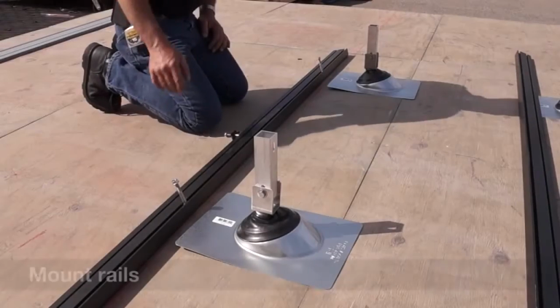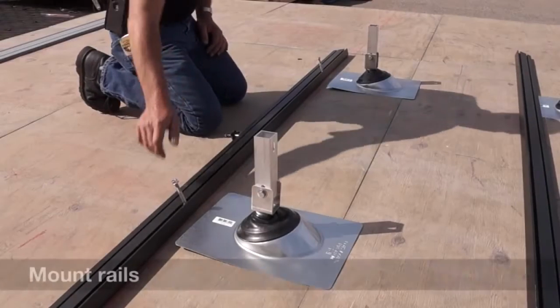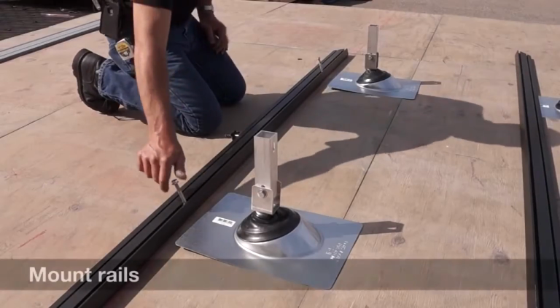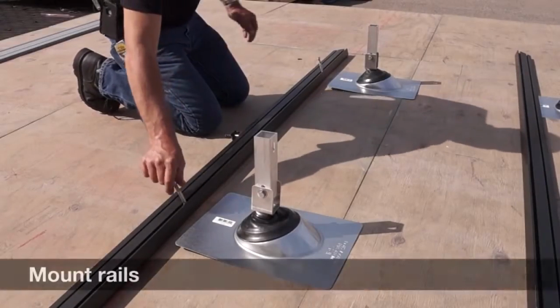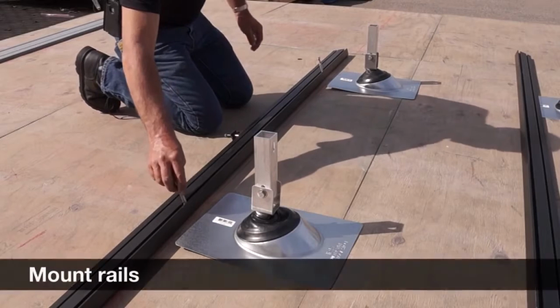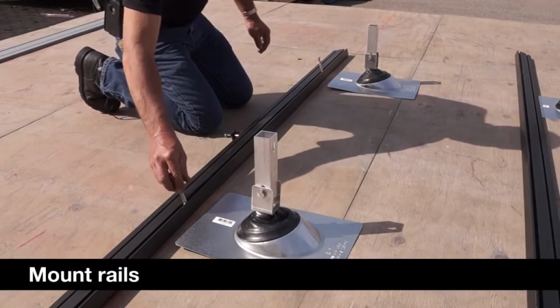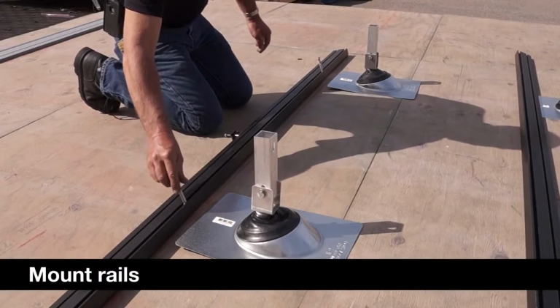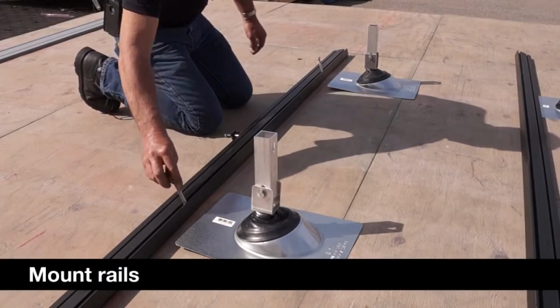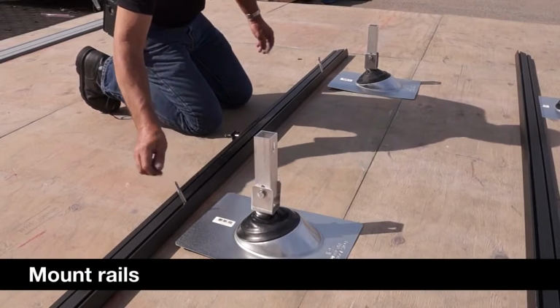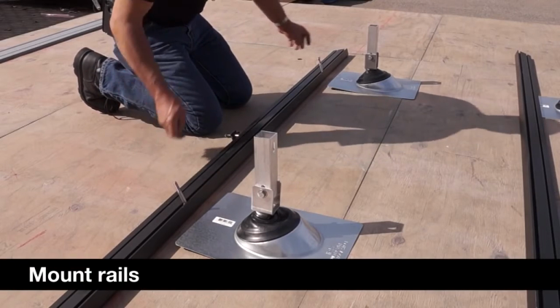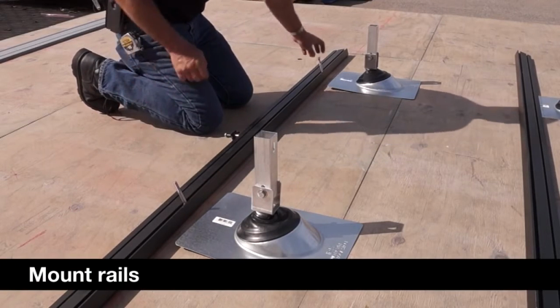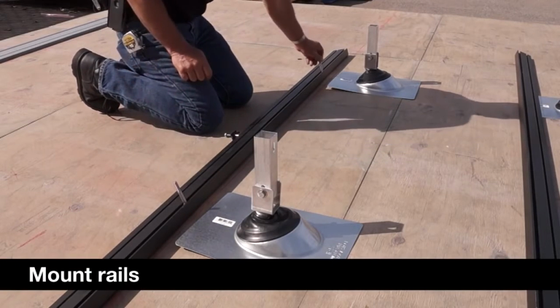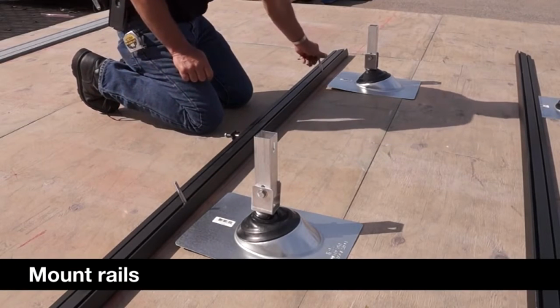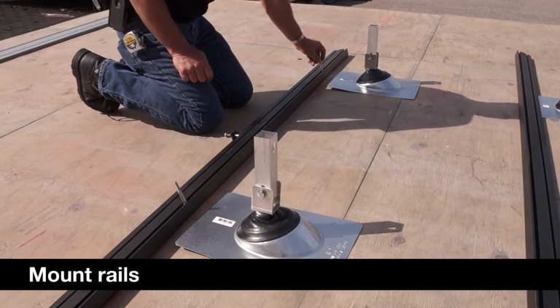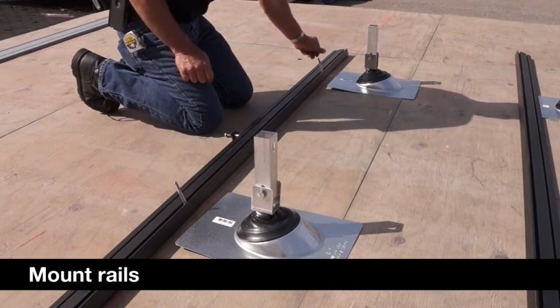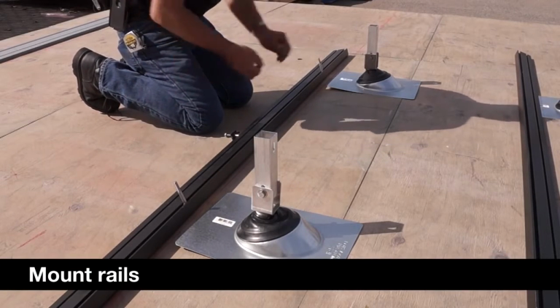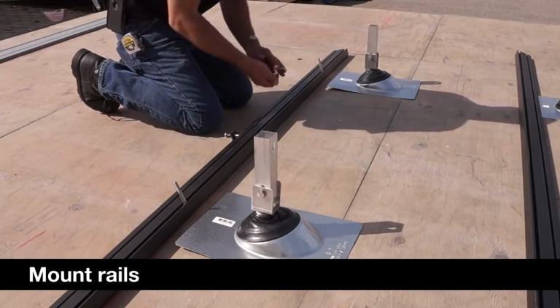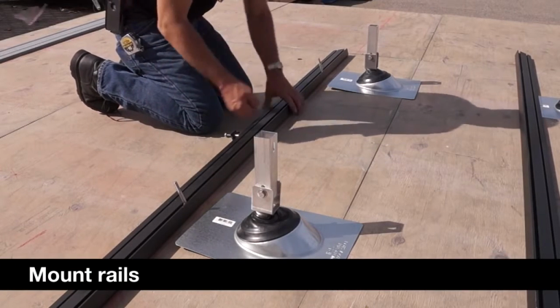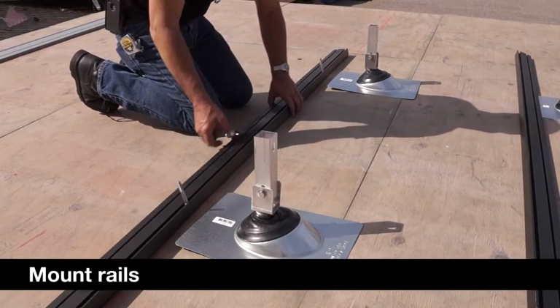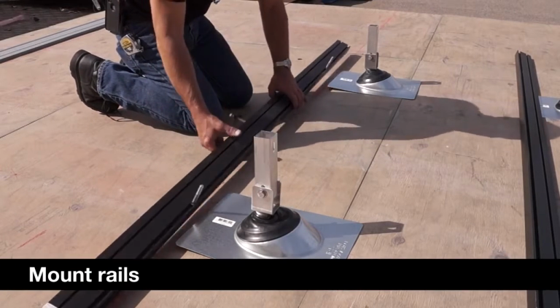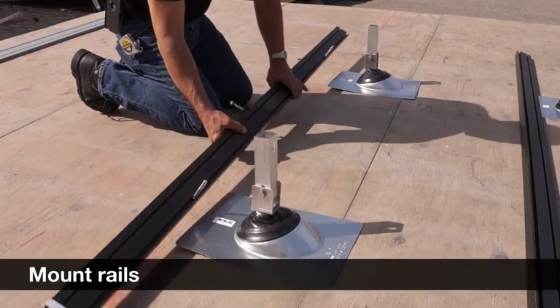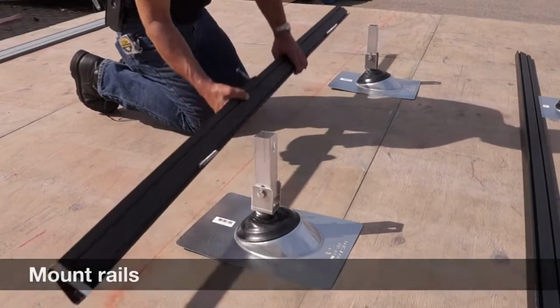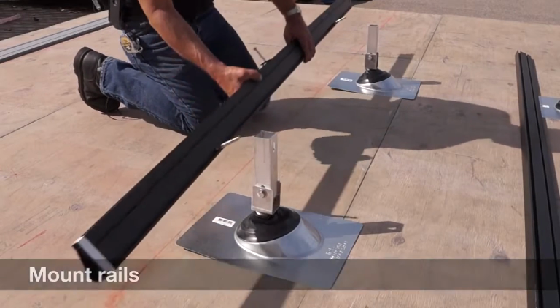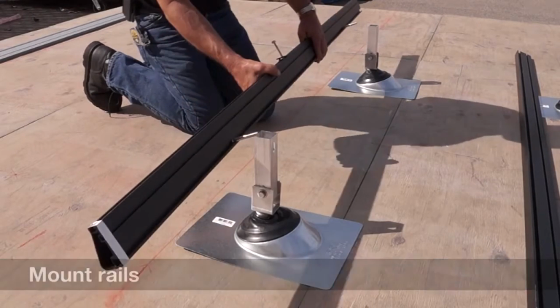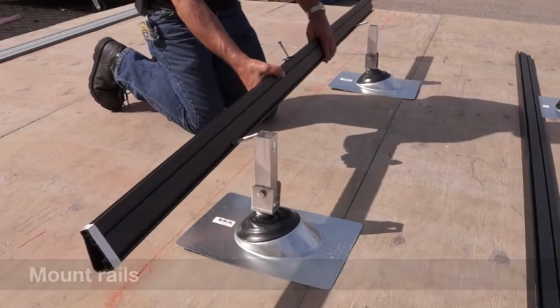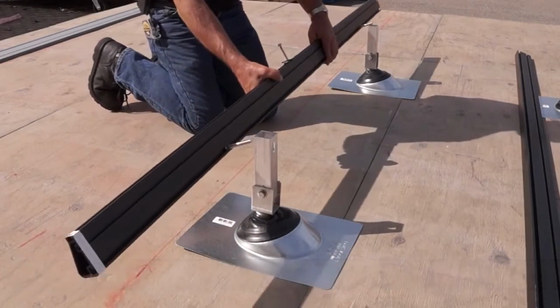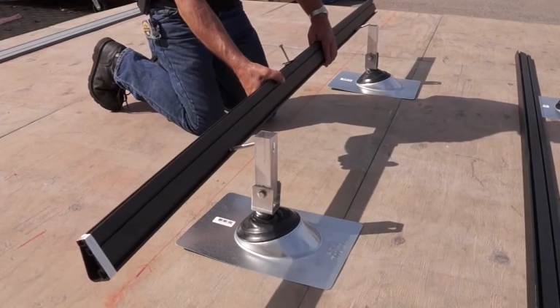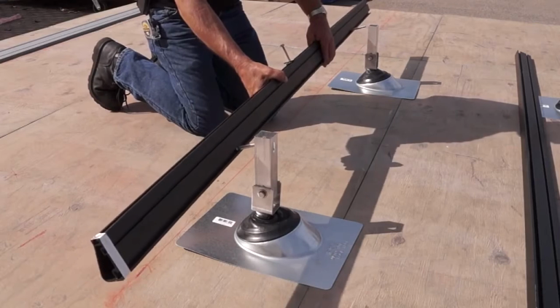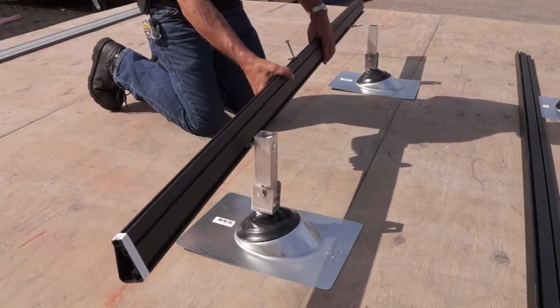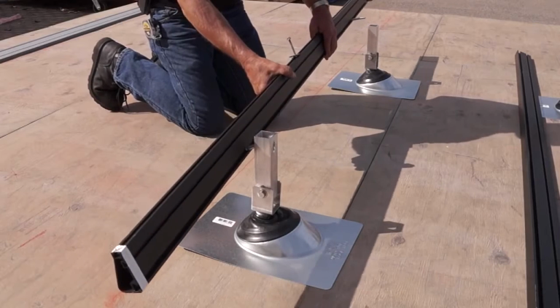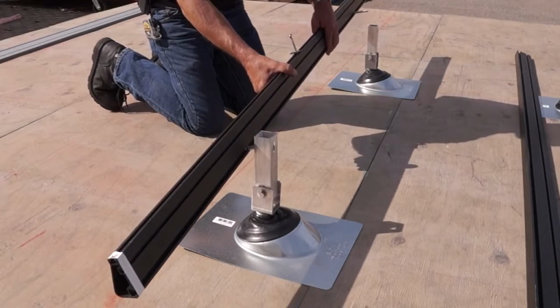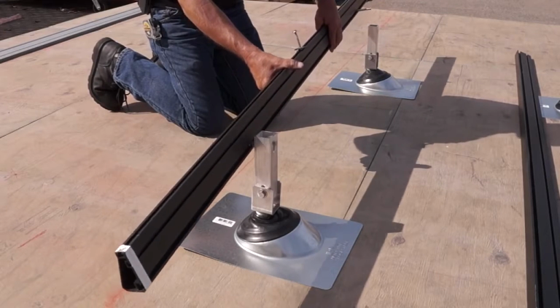Next, you will lay your rail in place and line up the 3/8 bolts with your tilt legs and attach the rail.